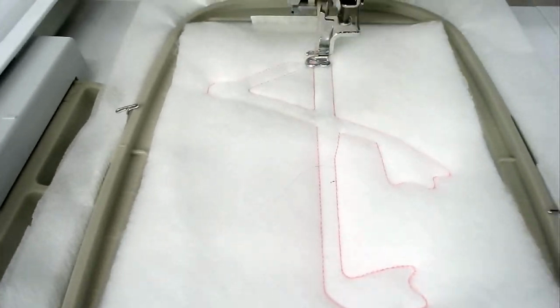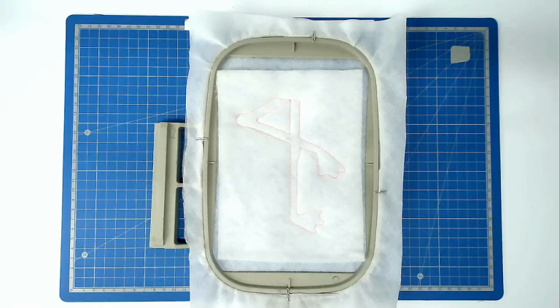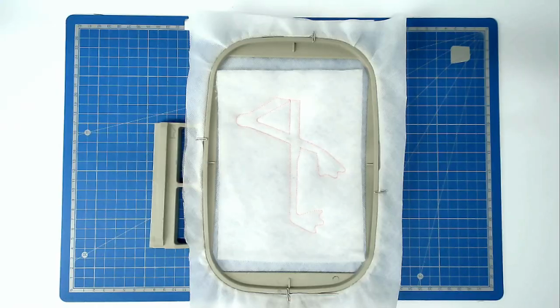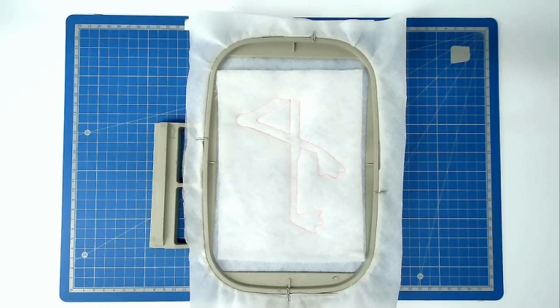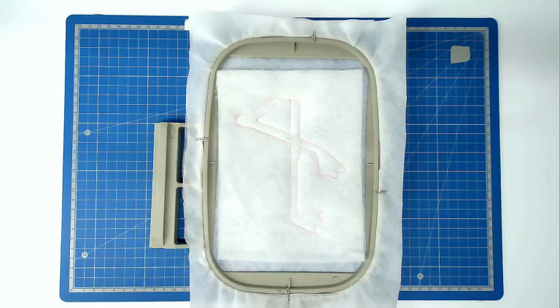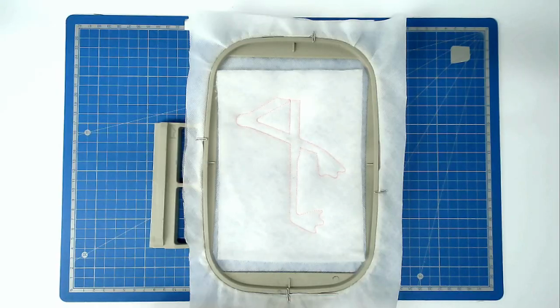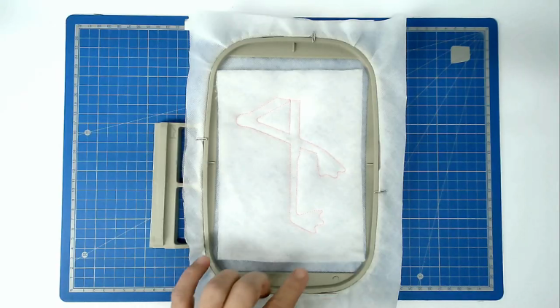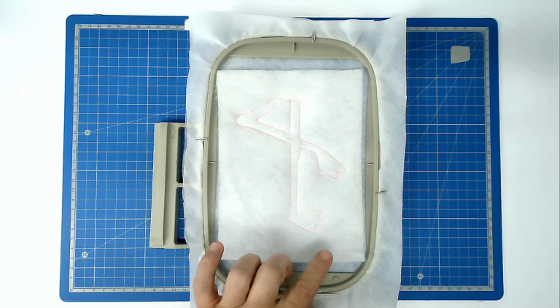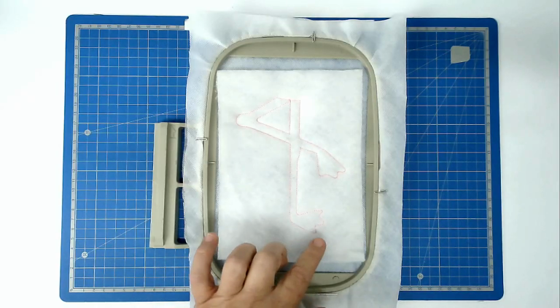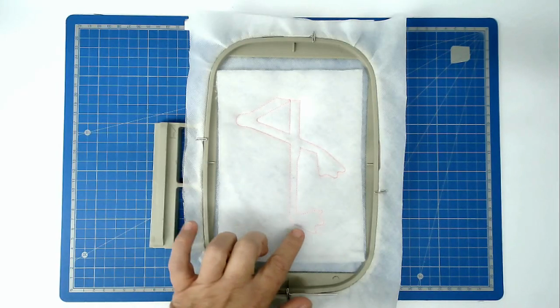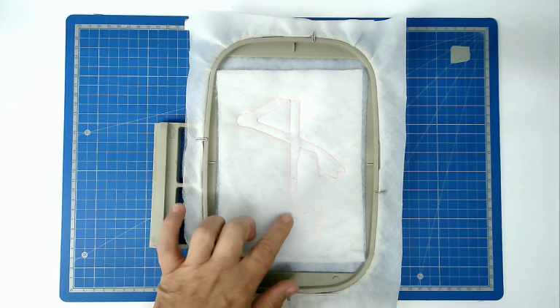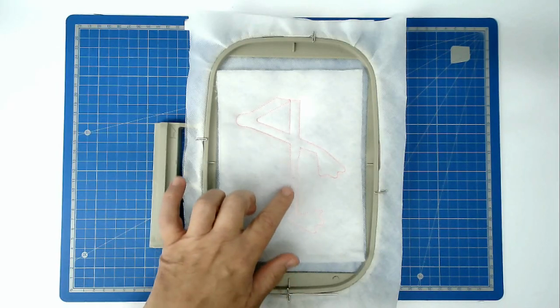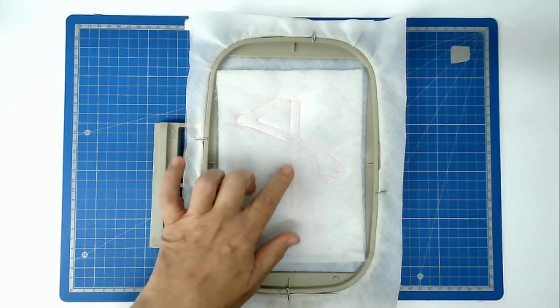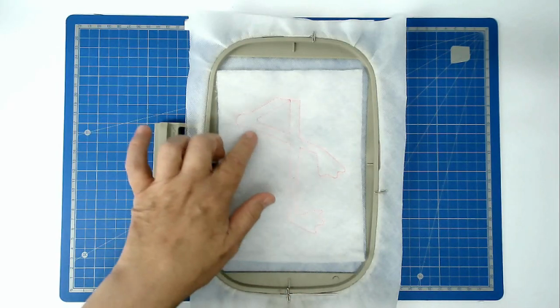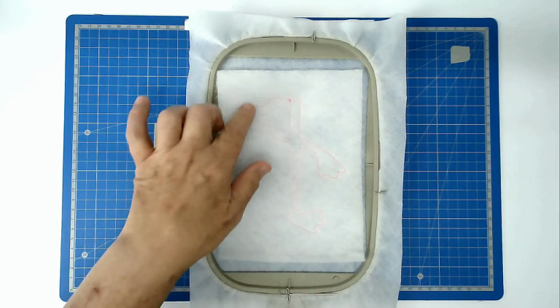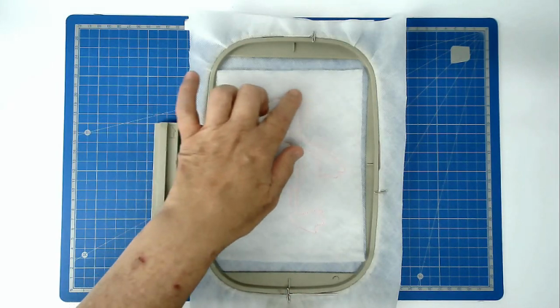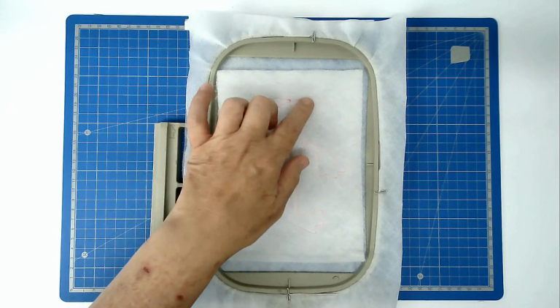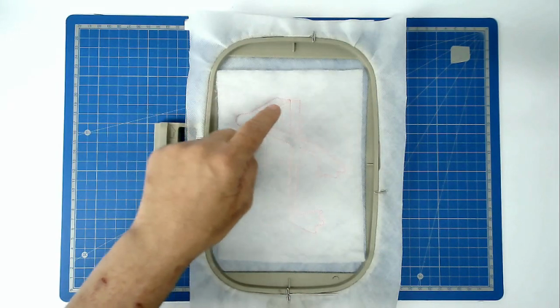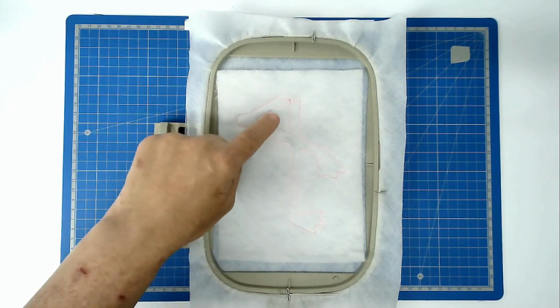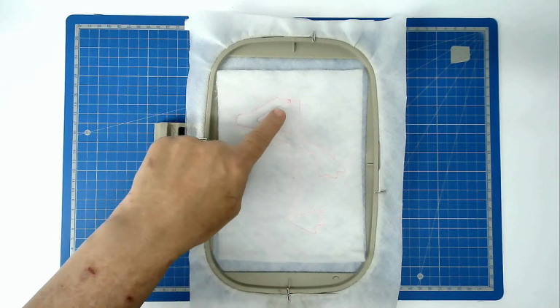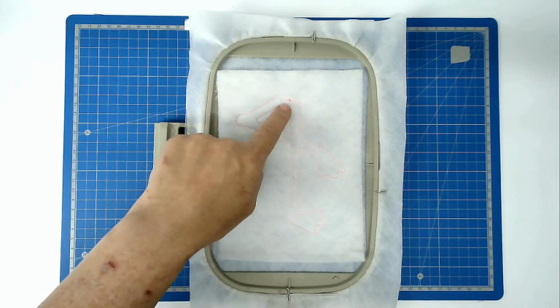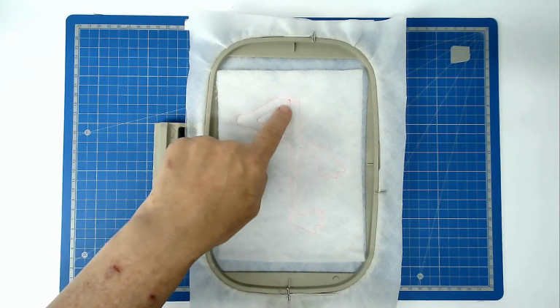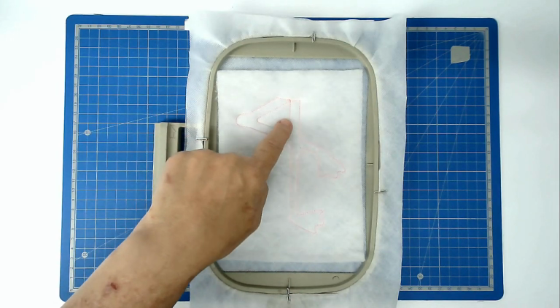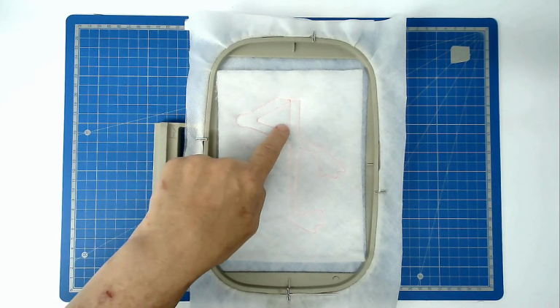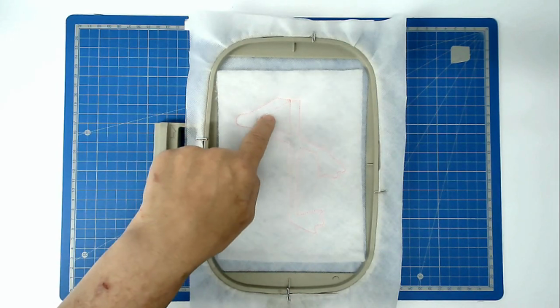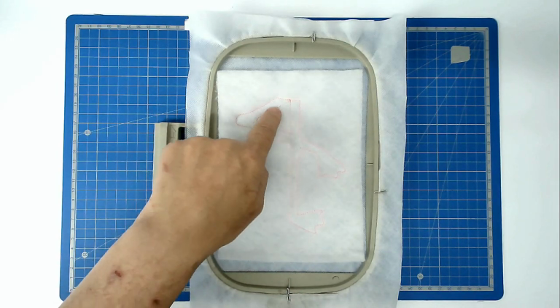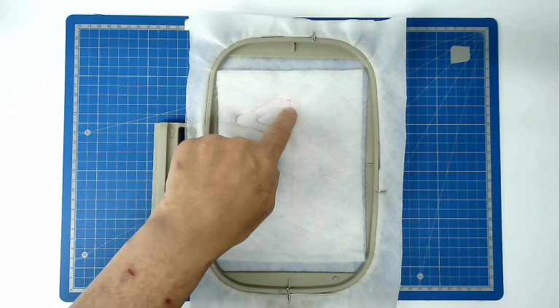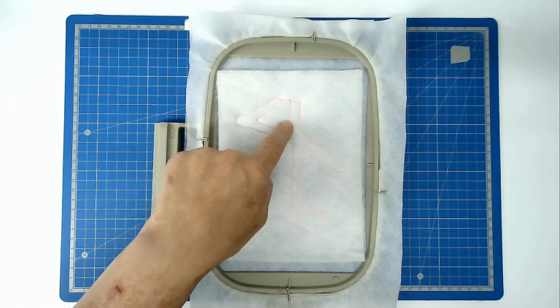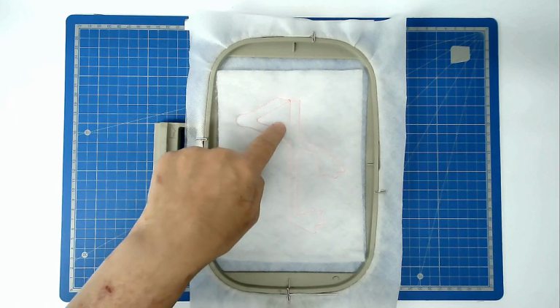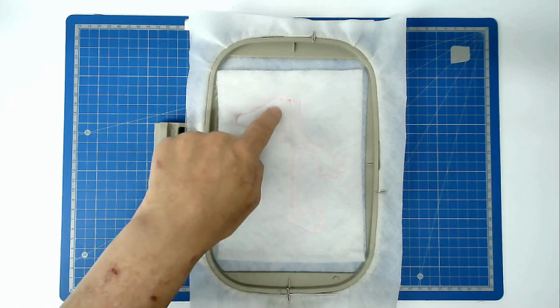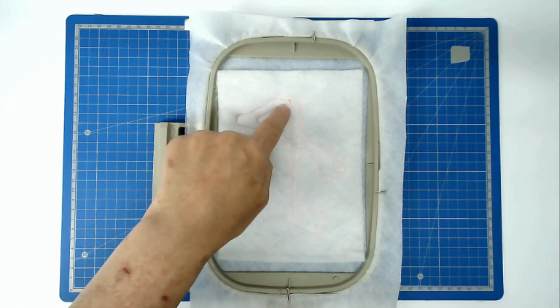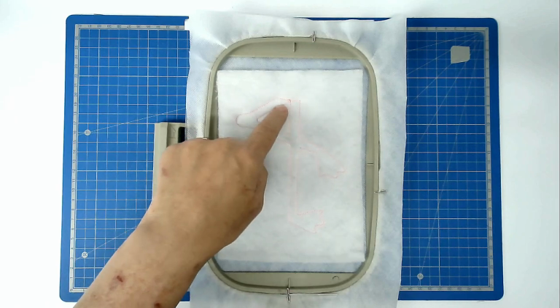Trim away the excess batting from around the edge and from the inside here.